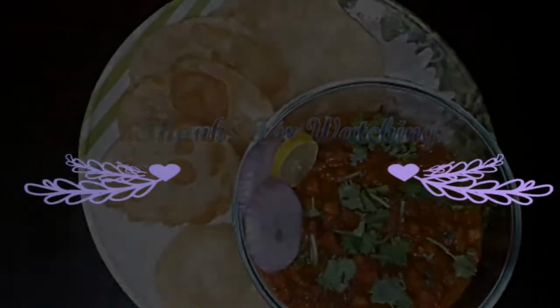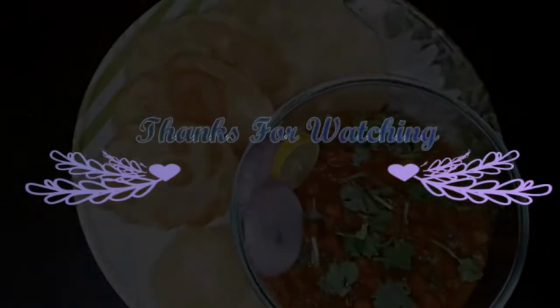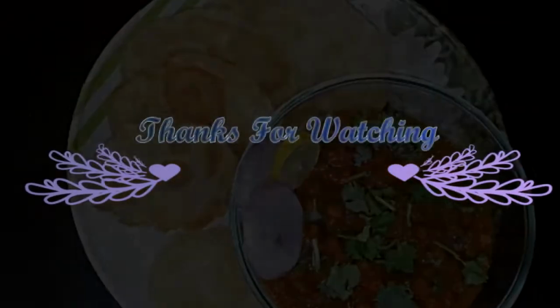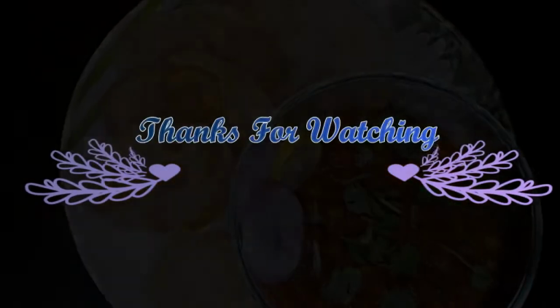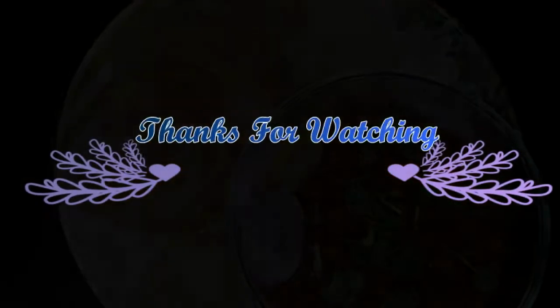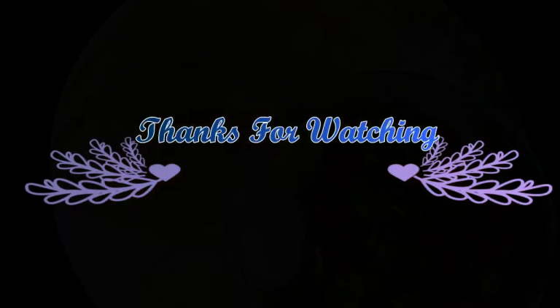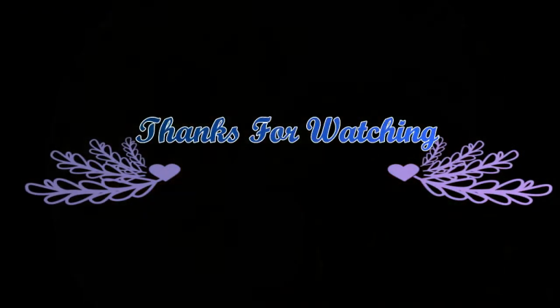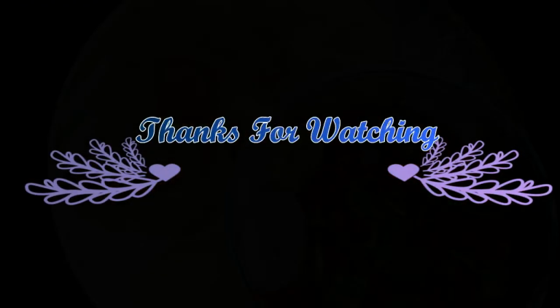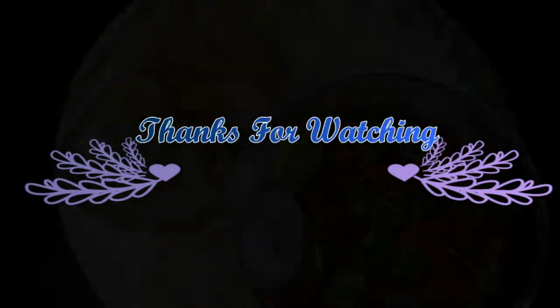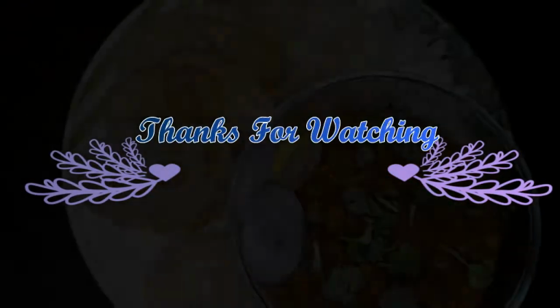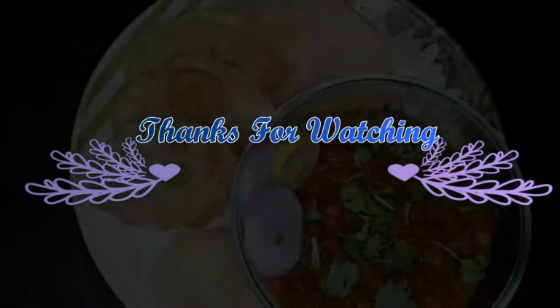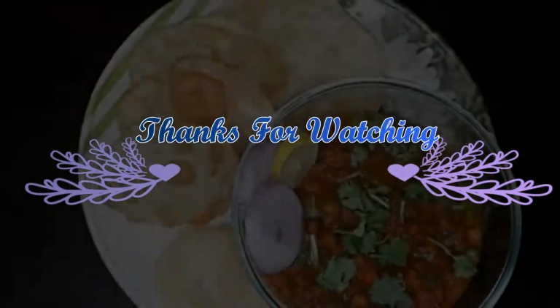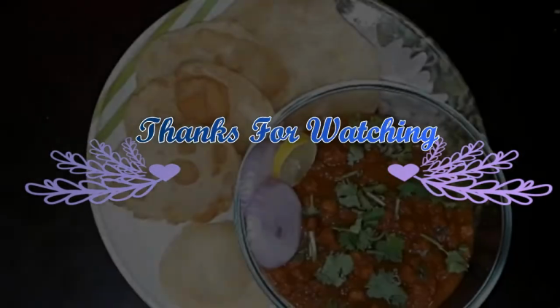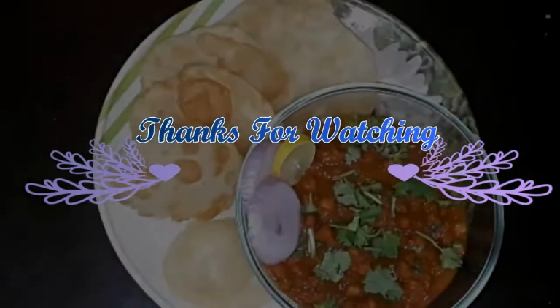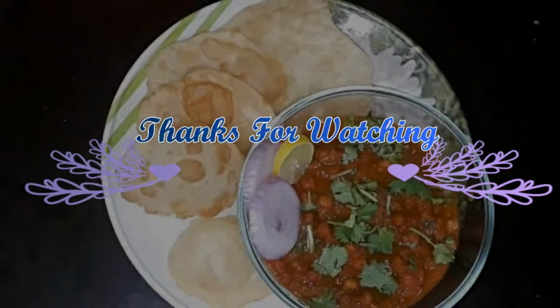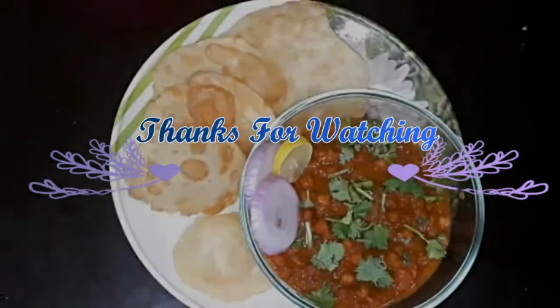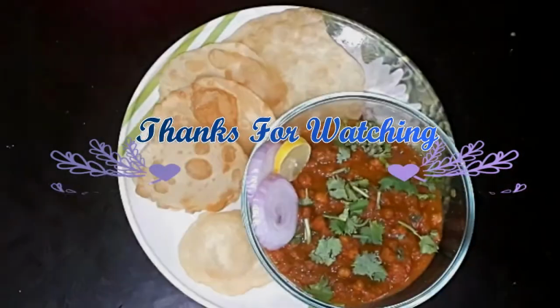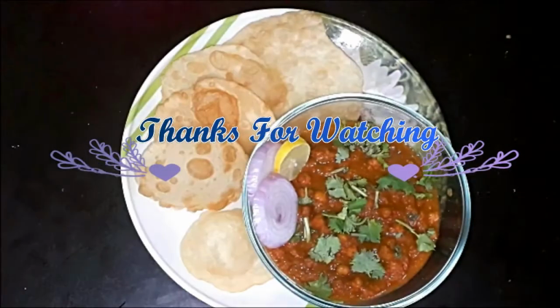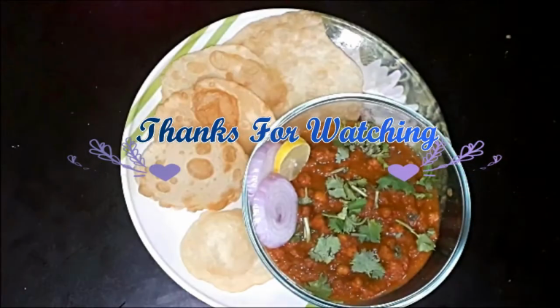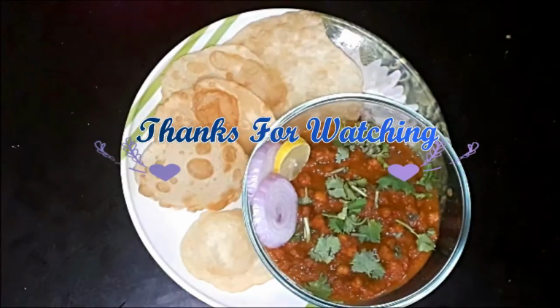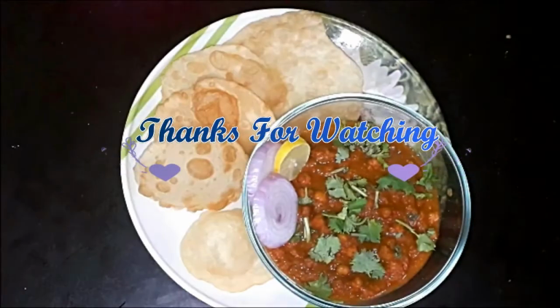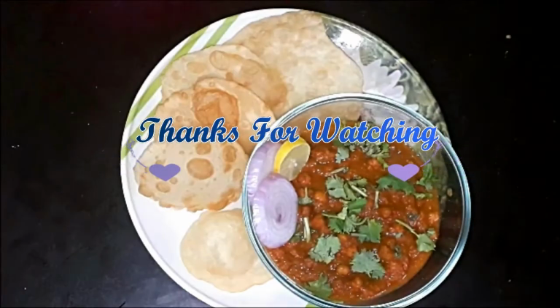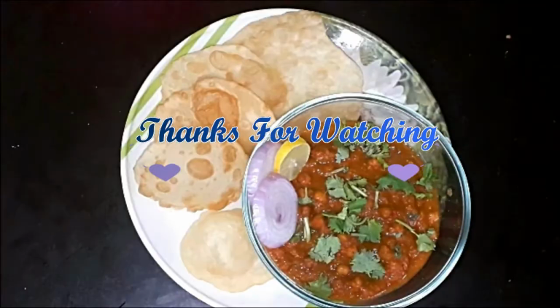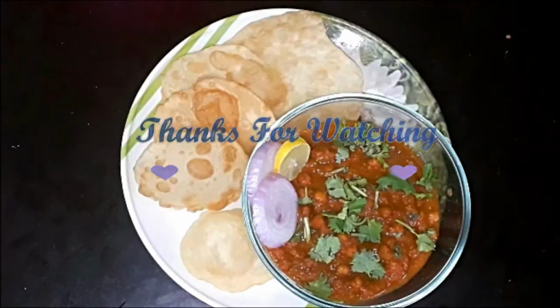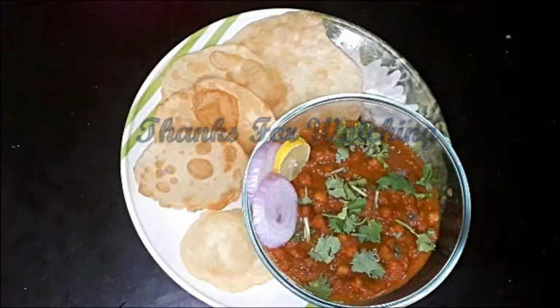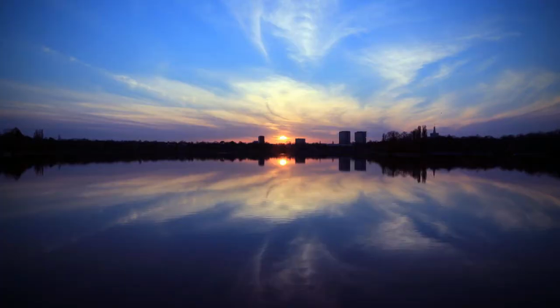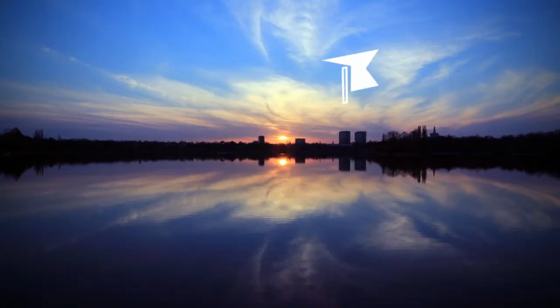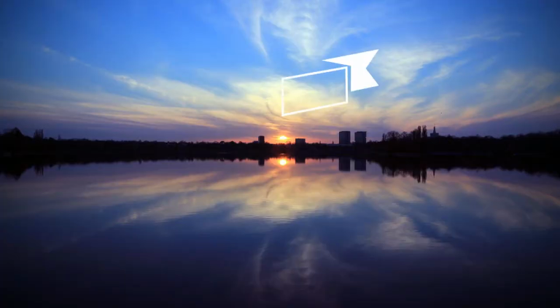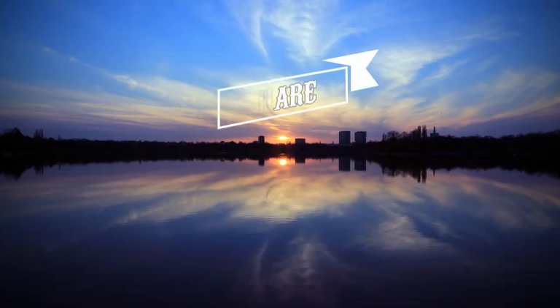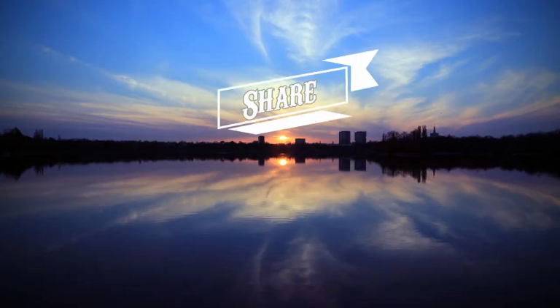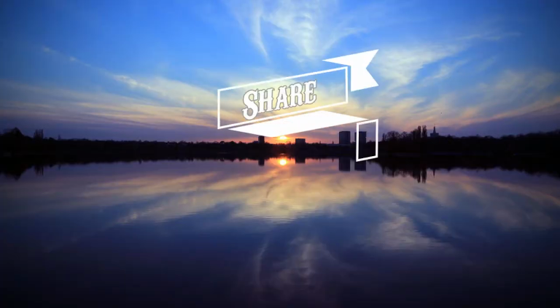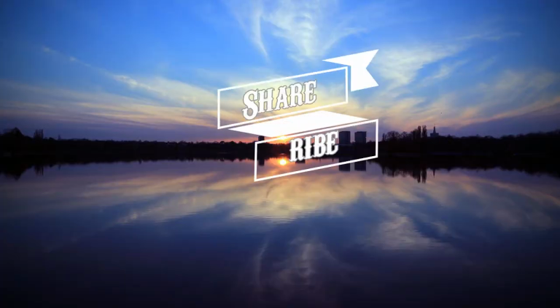Please post your comments, subscribe, like and share.